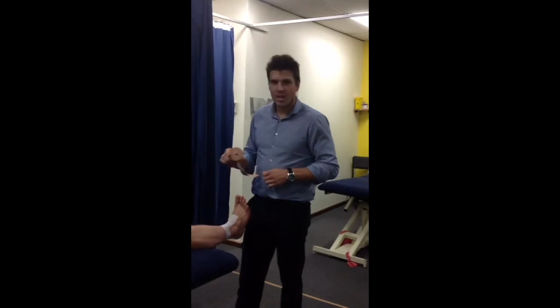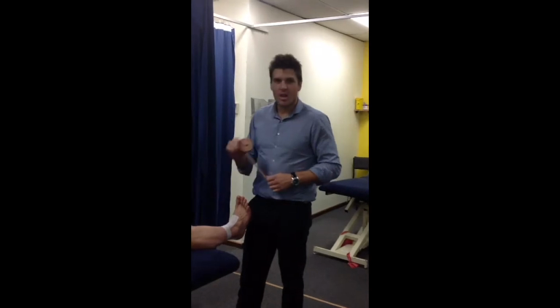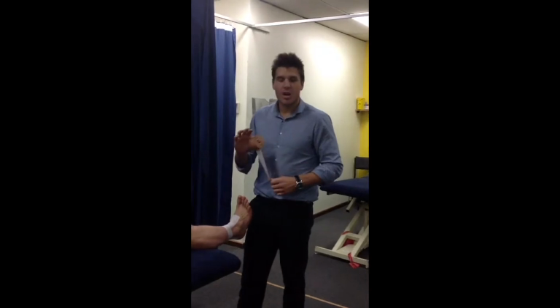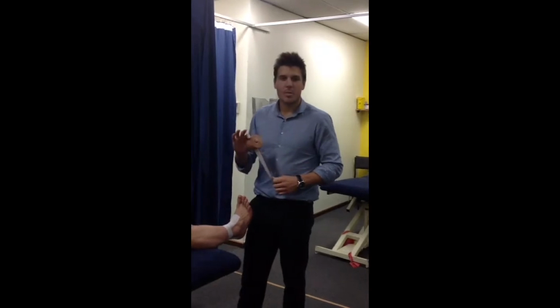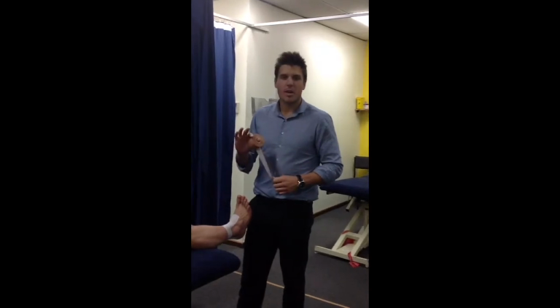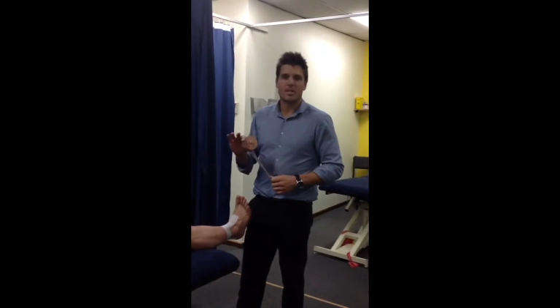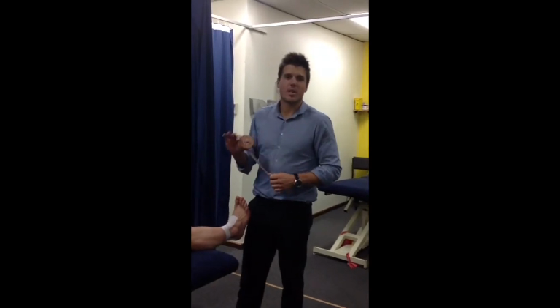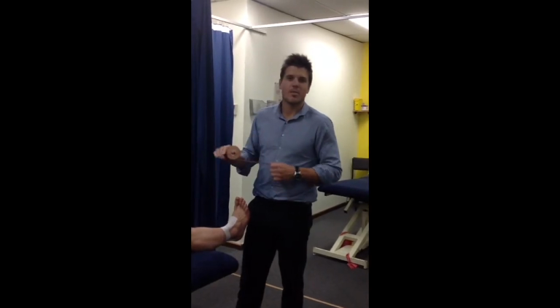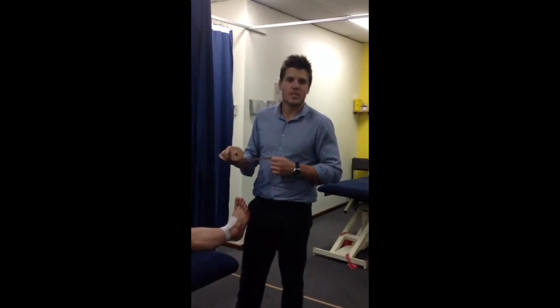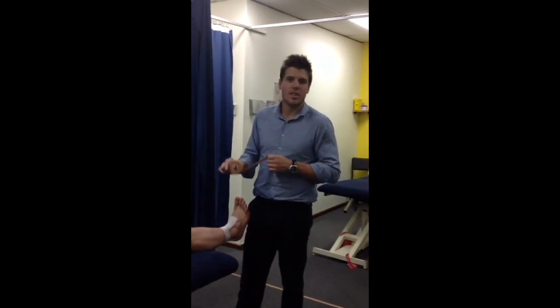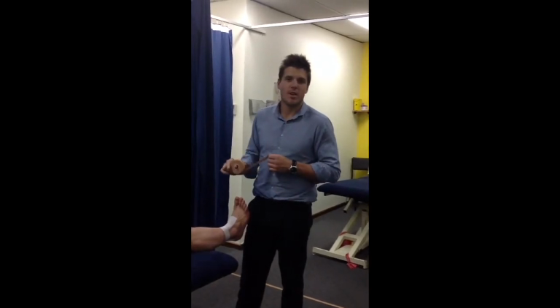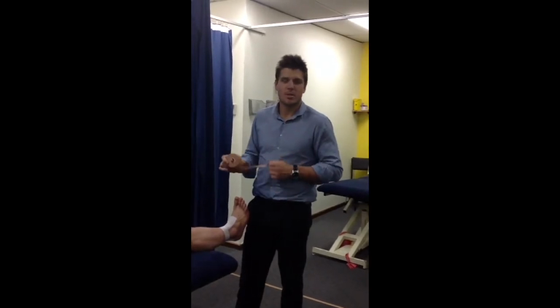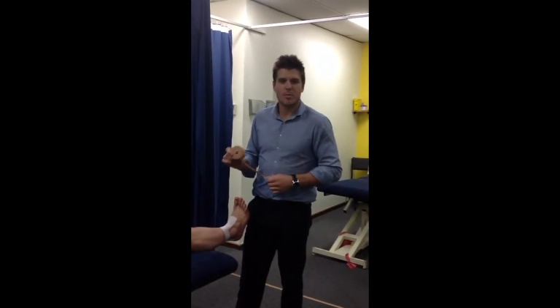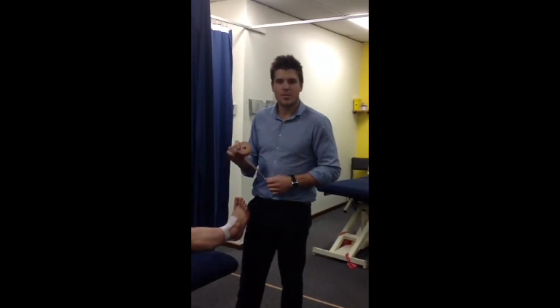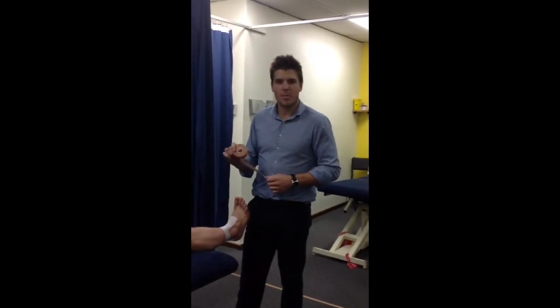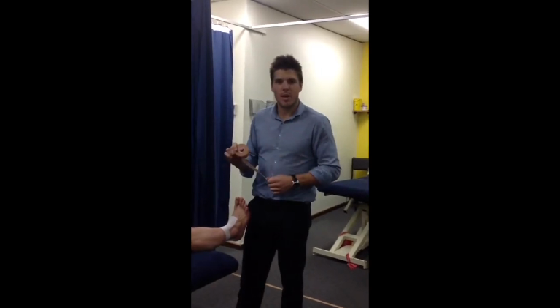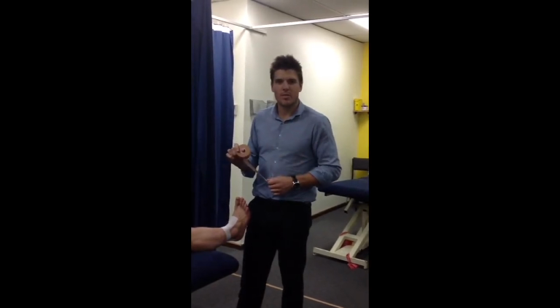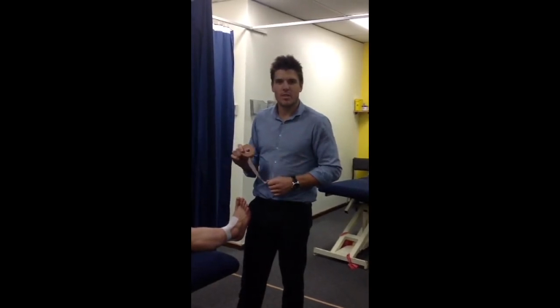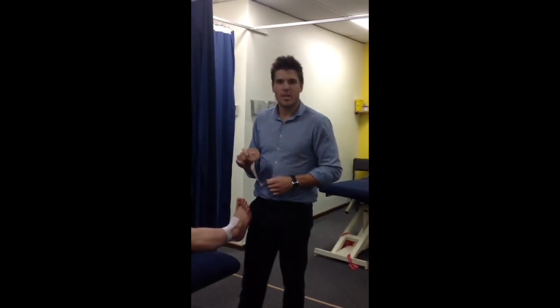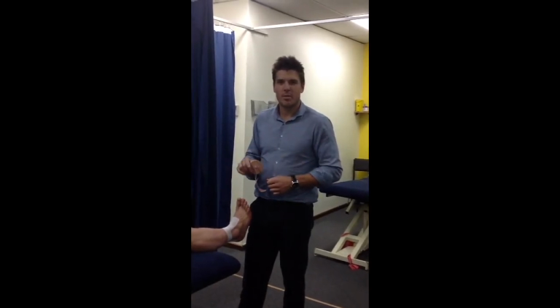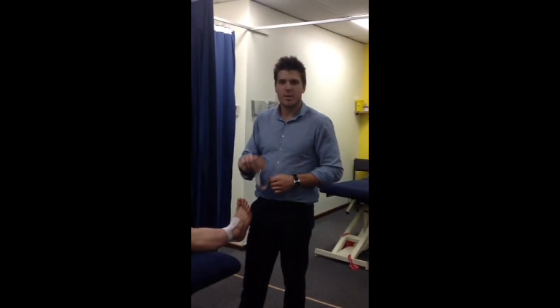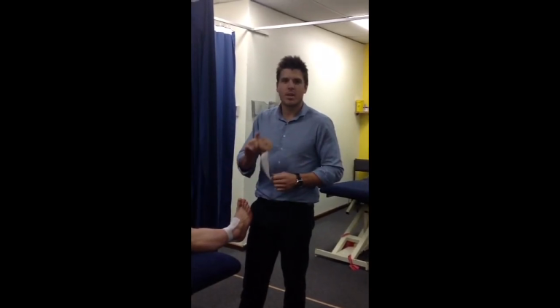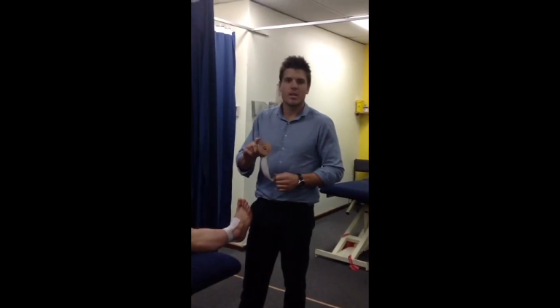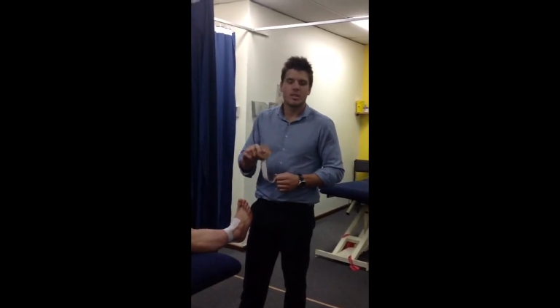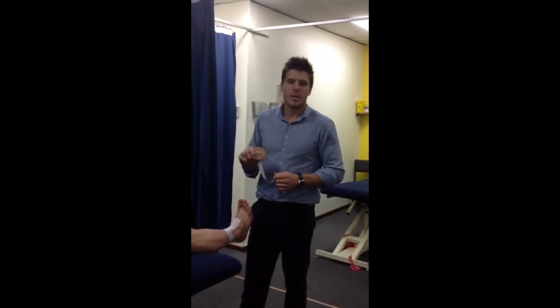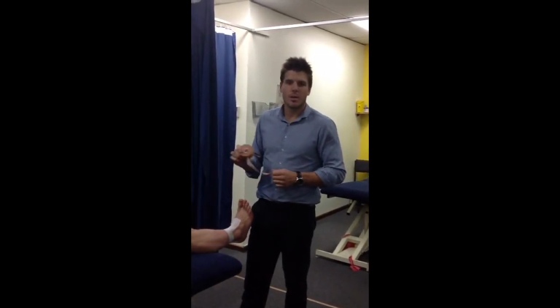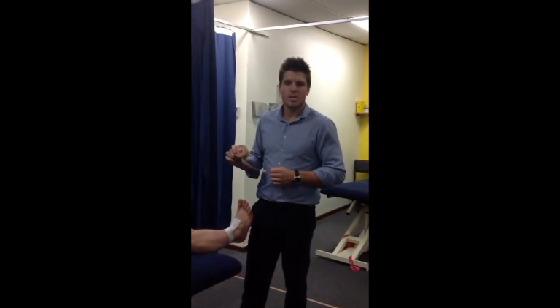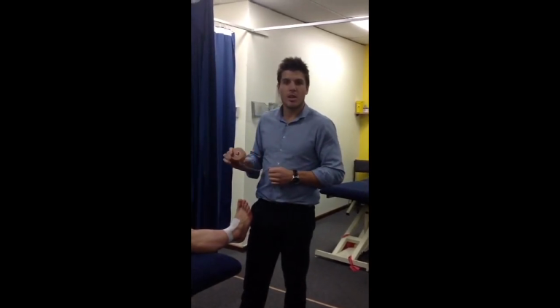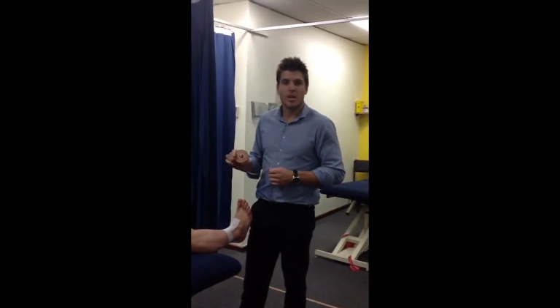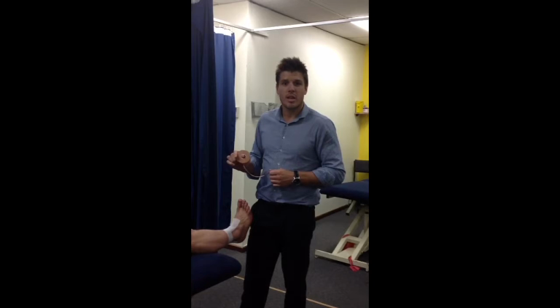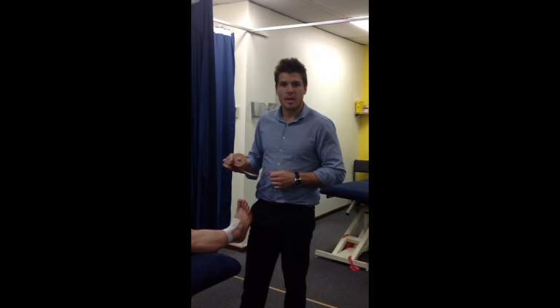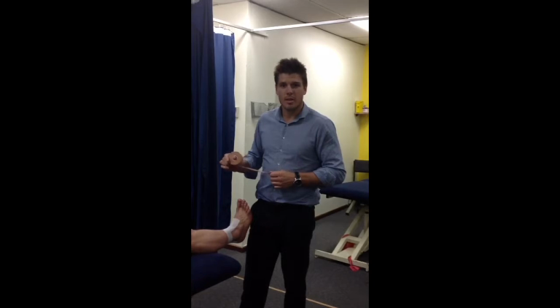Hi, my name's Nick. I'm a physiotherapist from Mississippi Park Physiotherapy. Today we're going to show you how to tape an ankle.